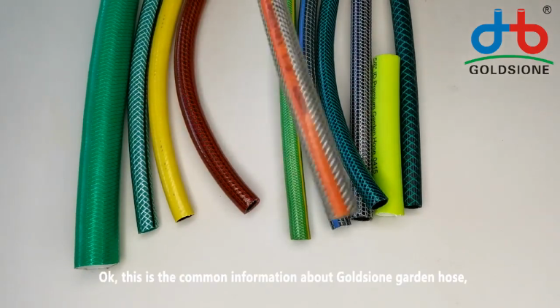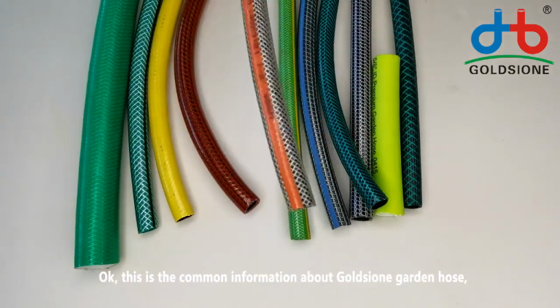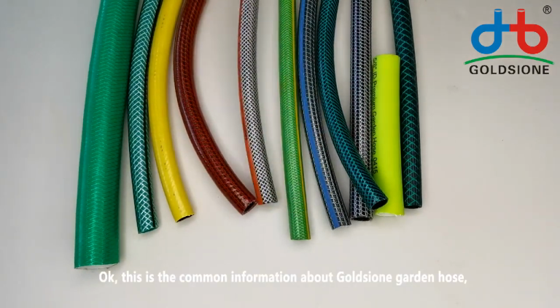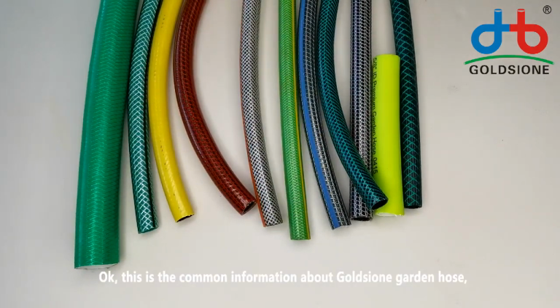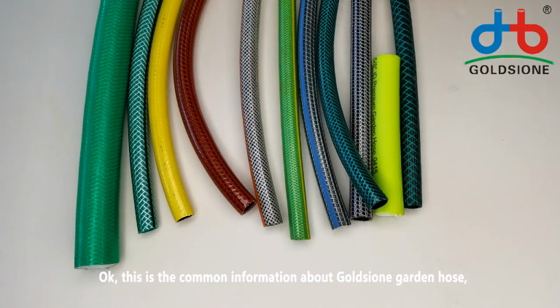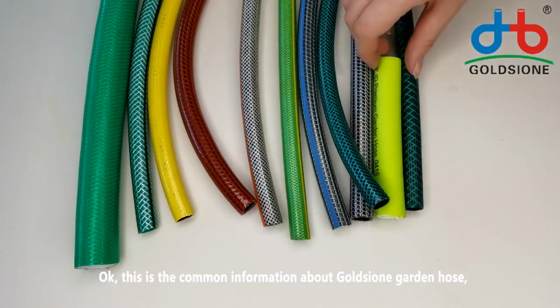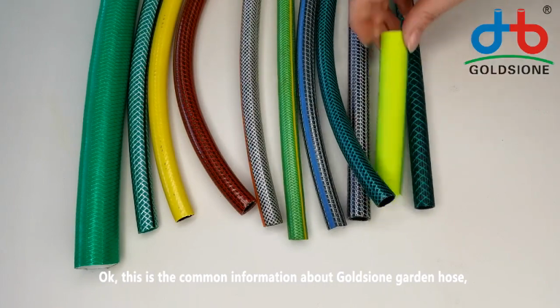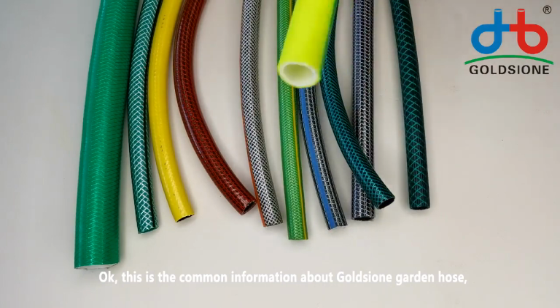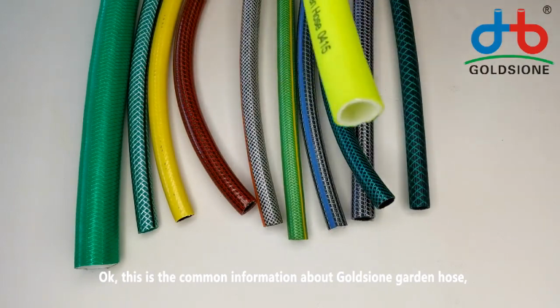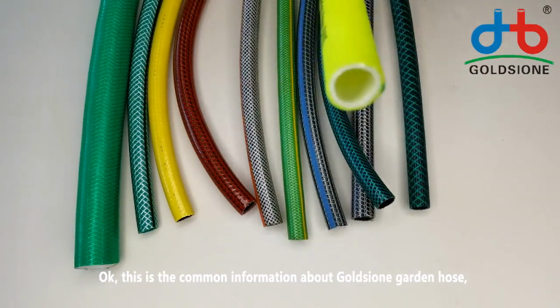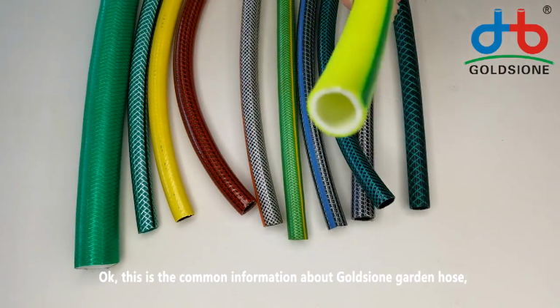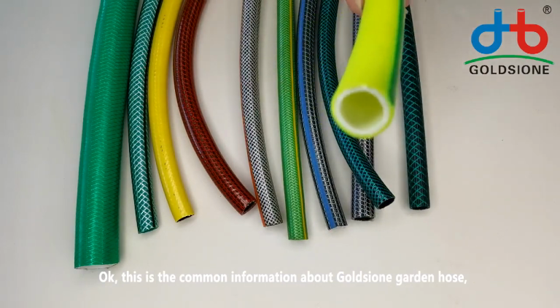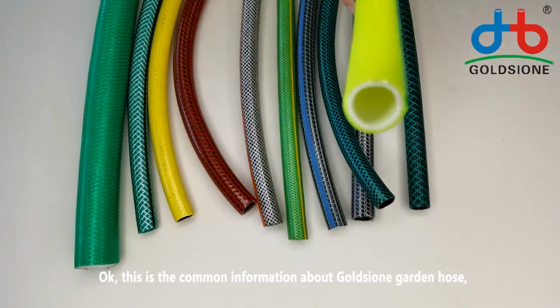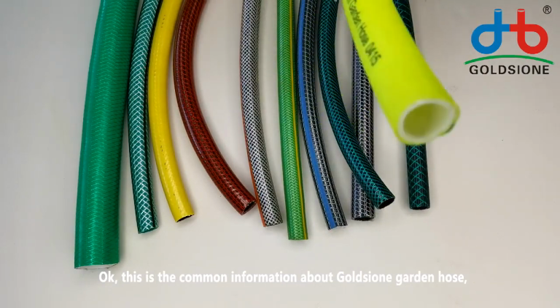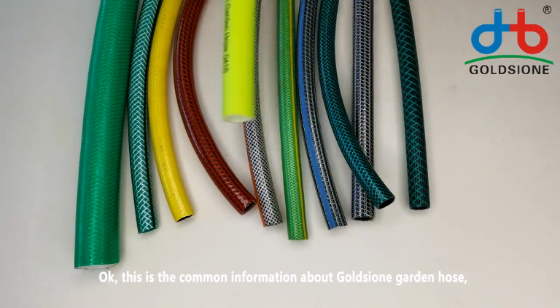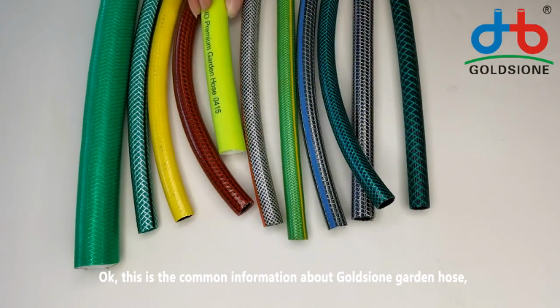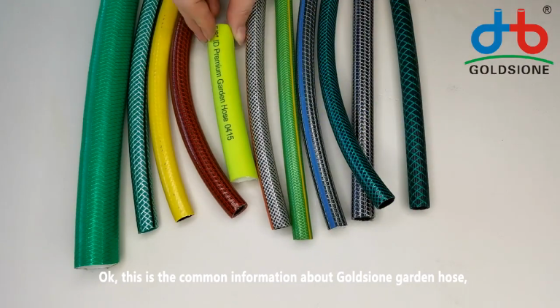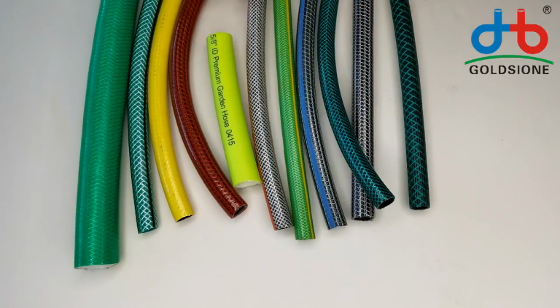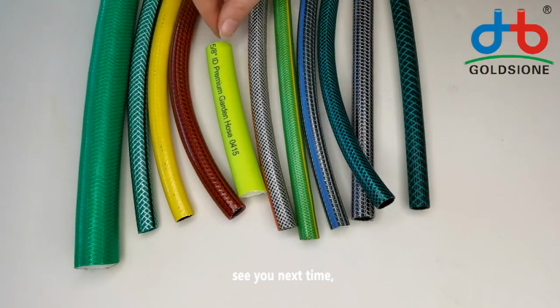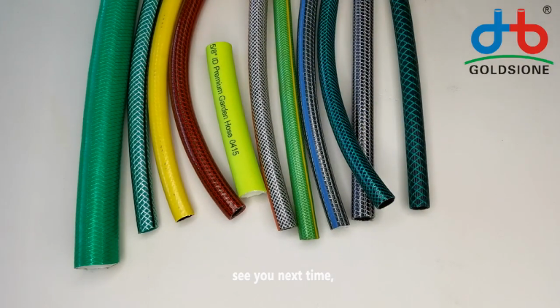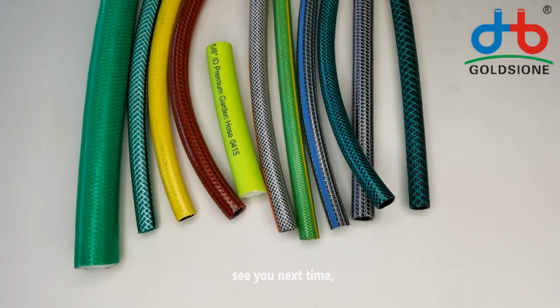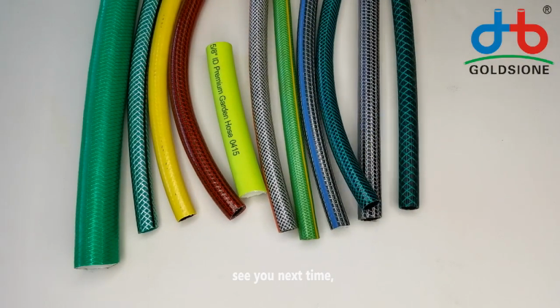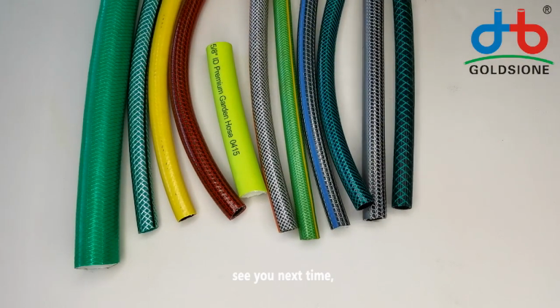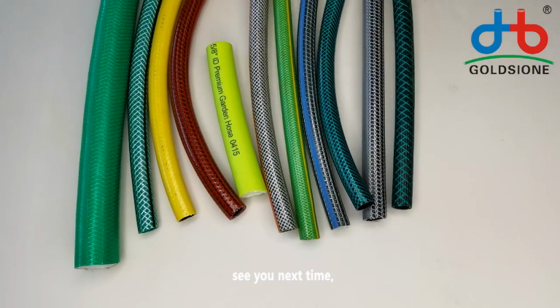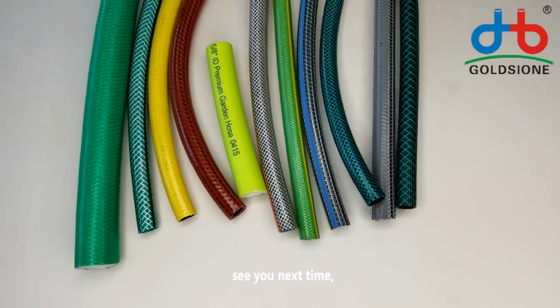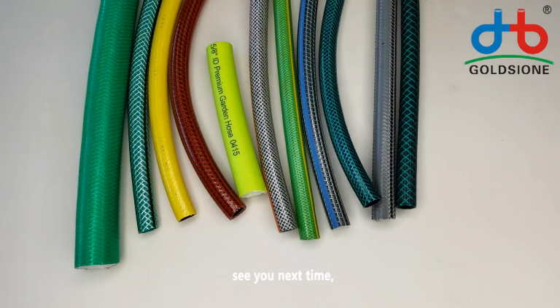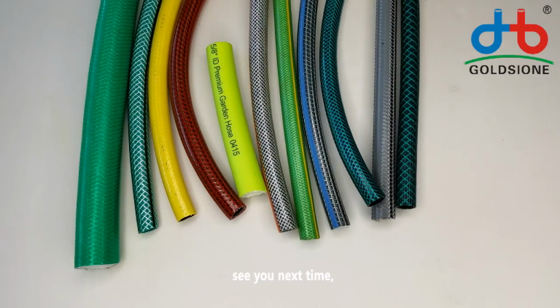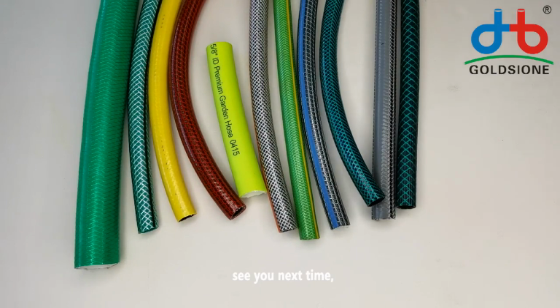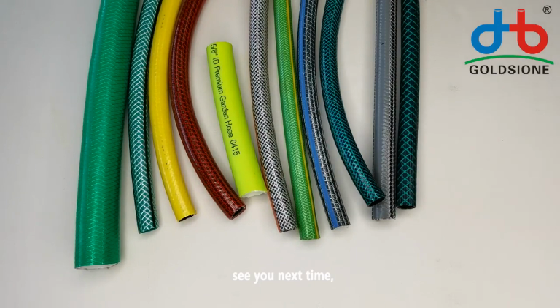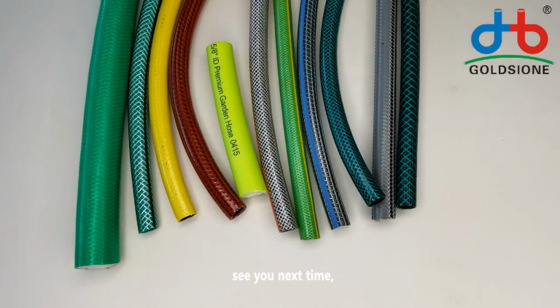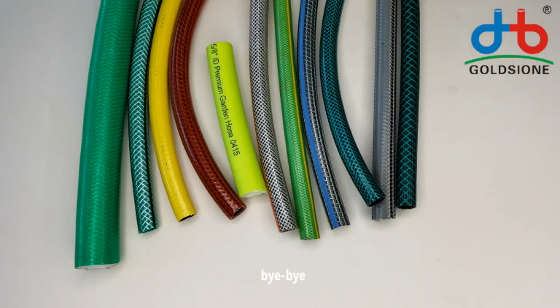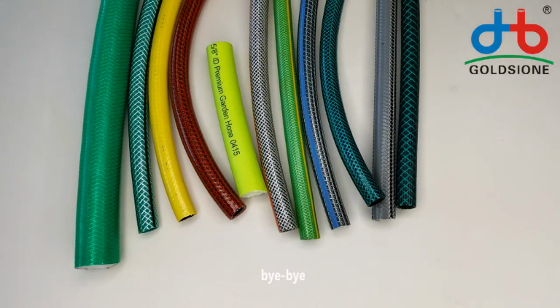This is the common information about Golshan garden hose. See you next time. Bye-bye.